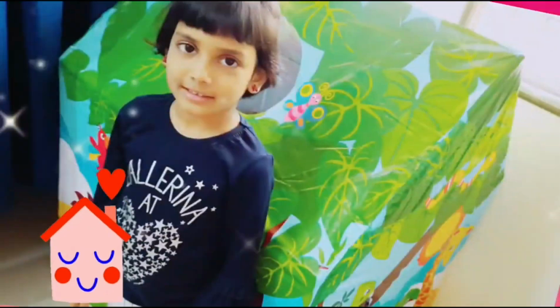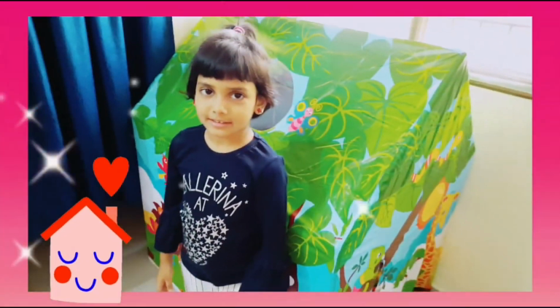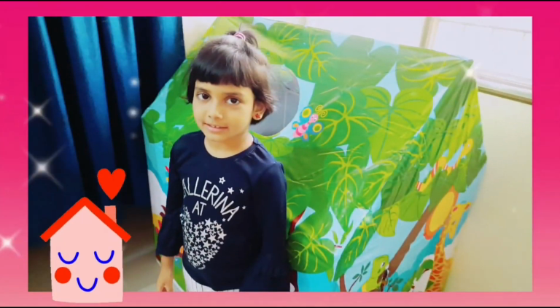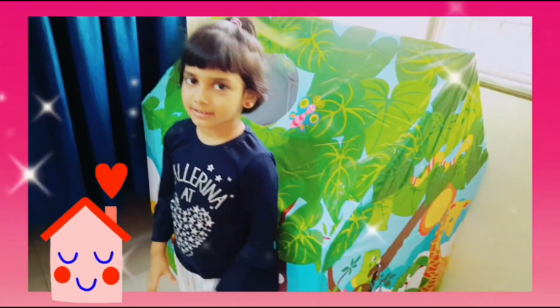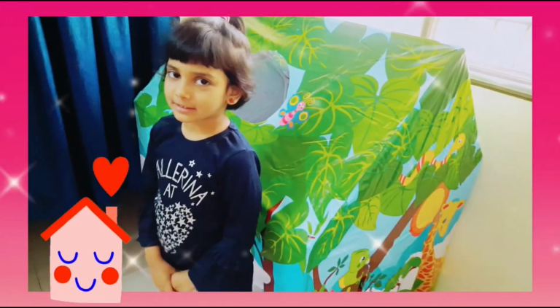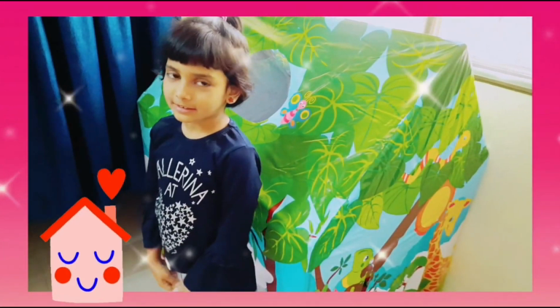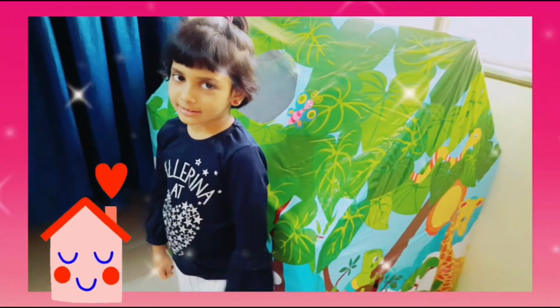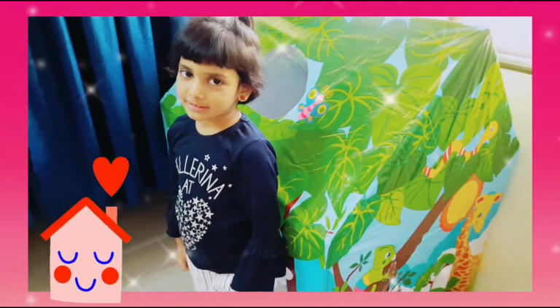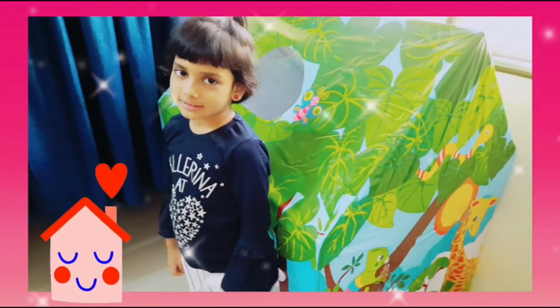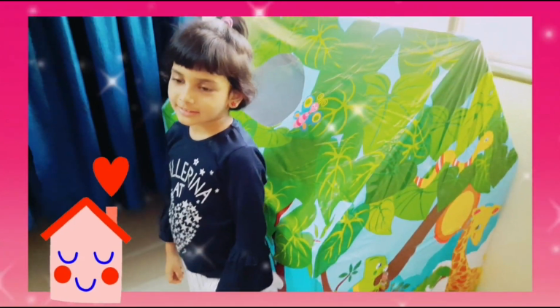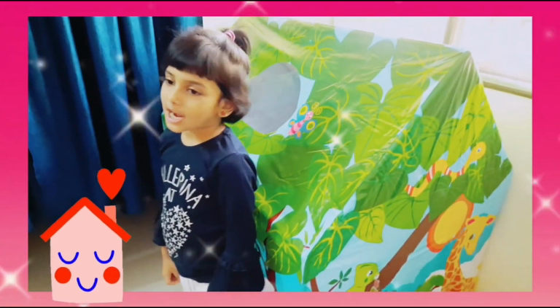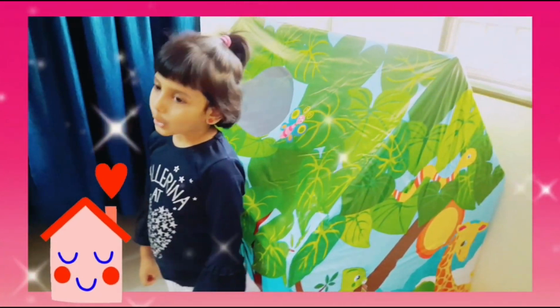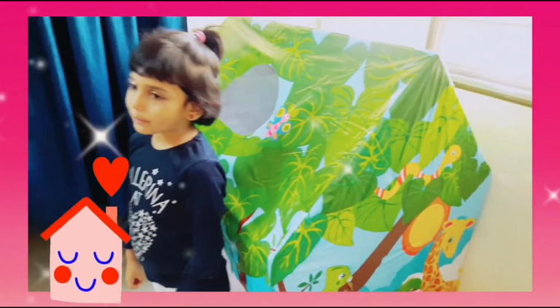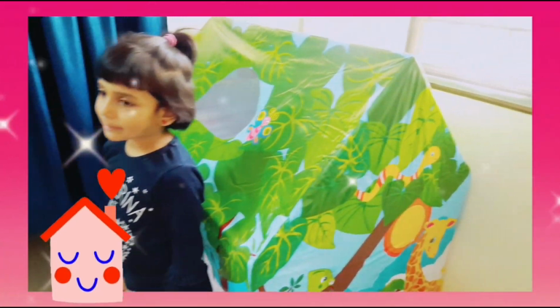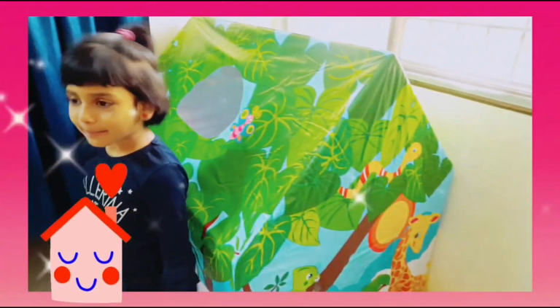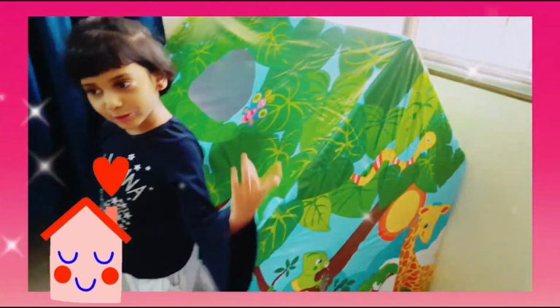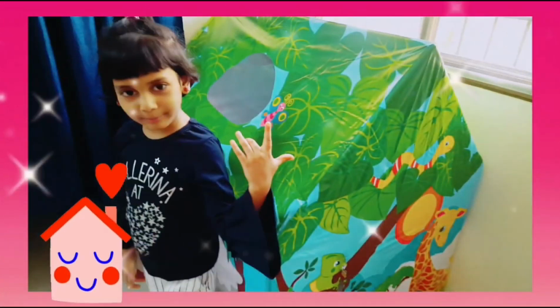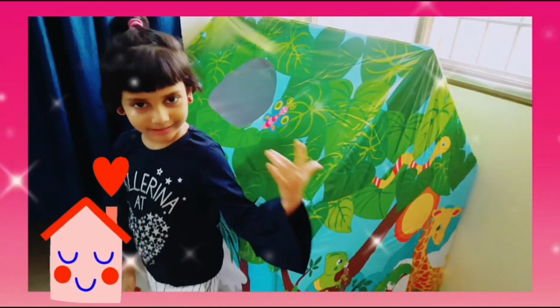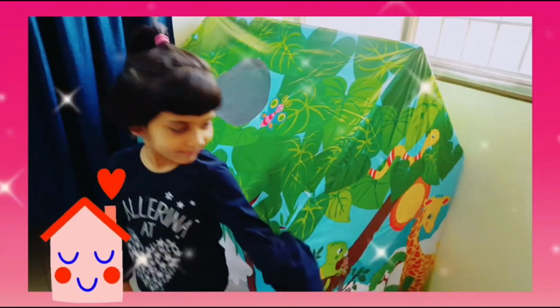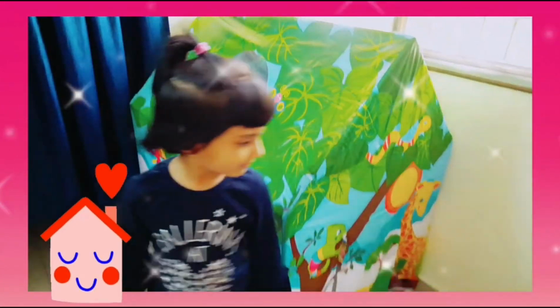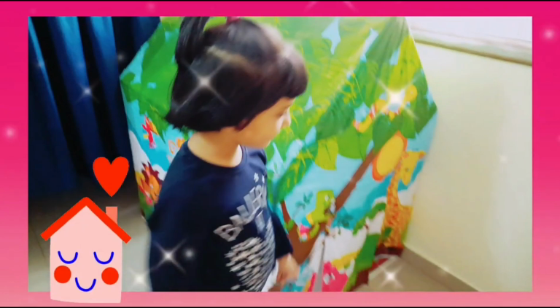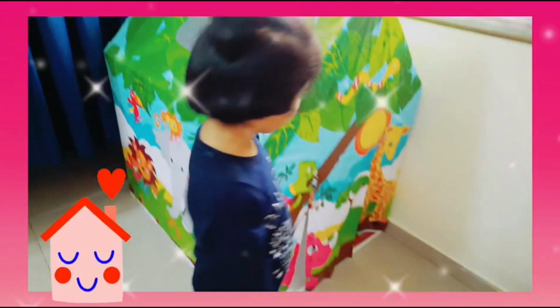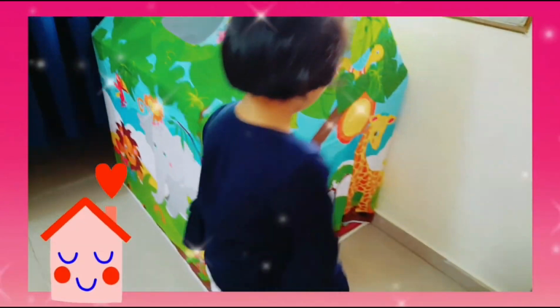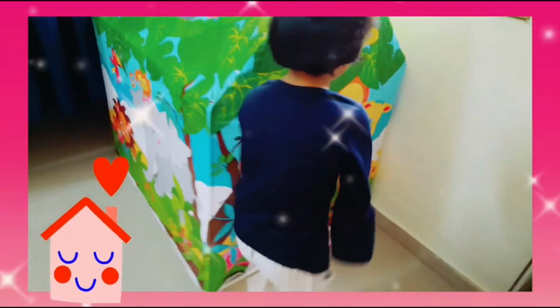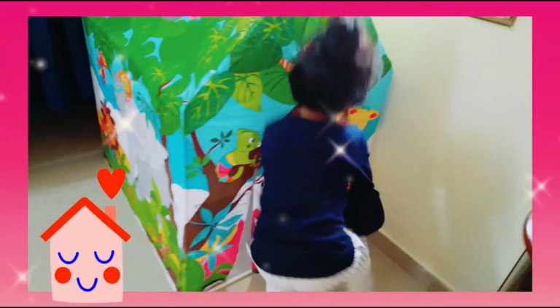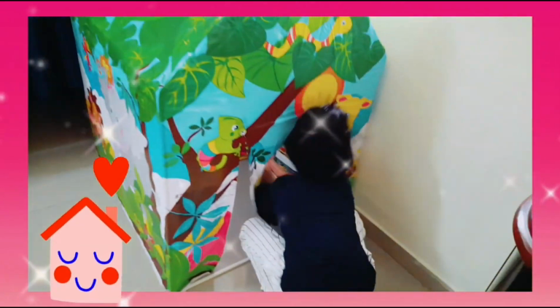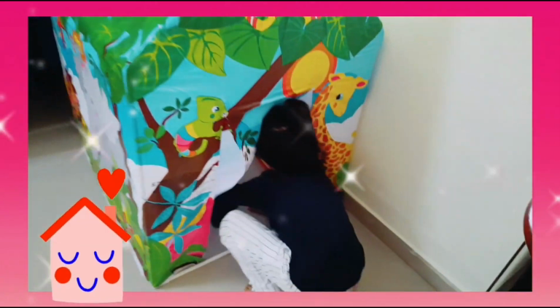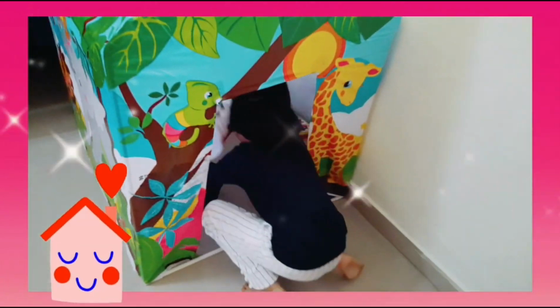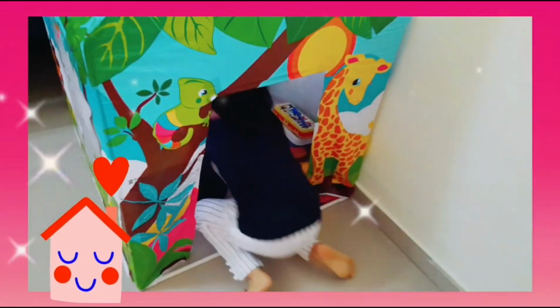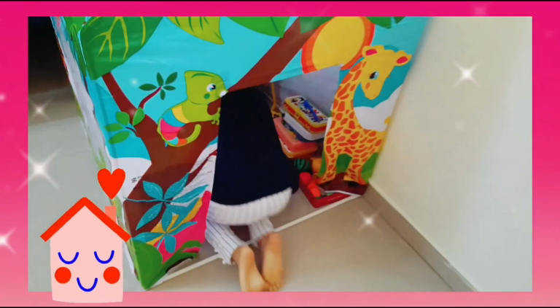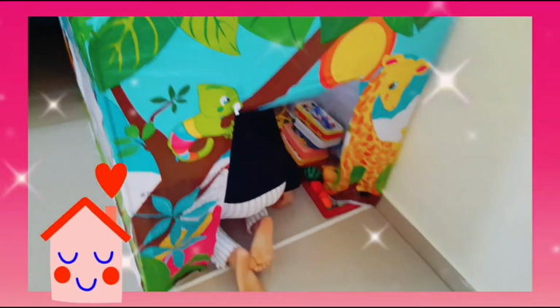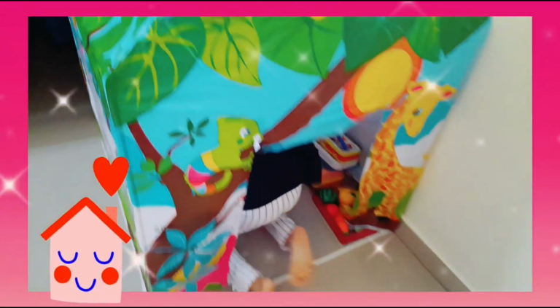Will you show me what's inside your house, Masayna? Come on. See, mommy.